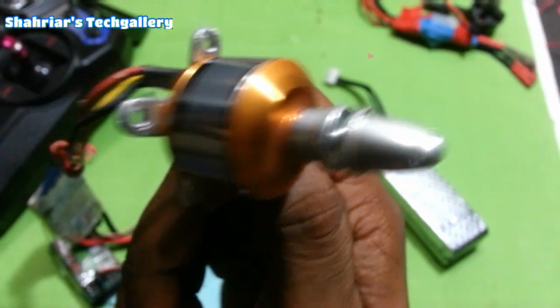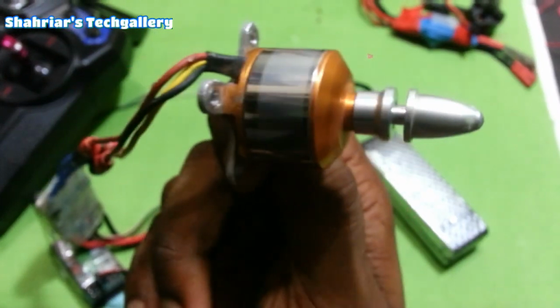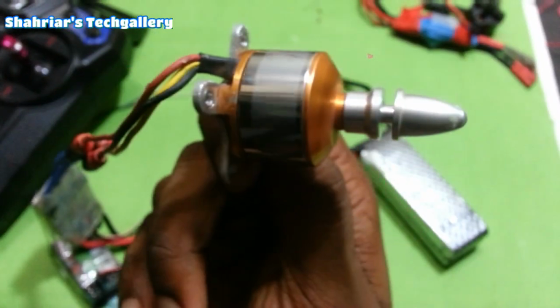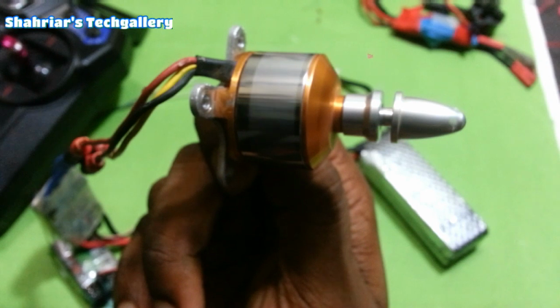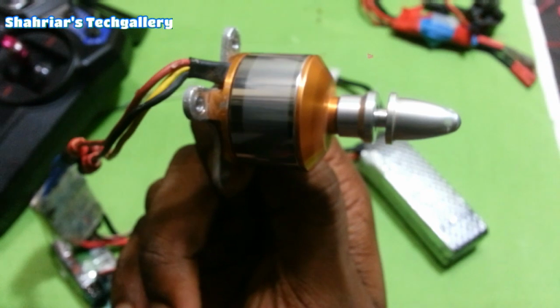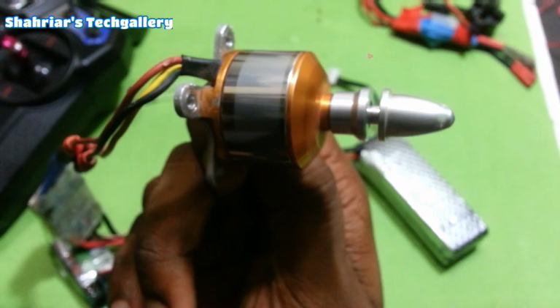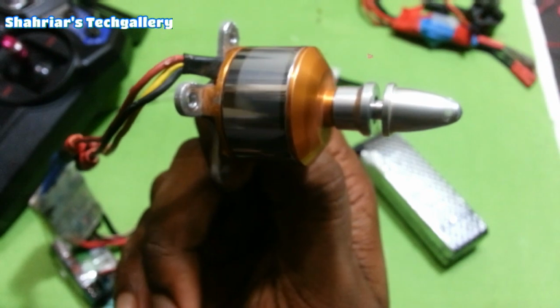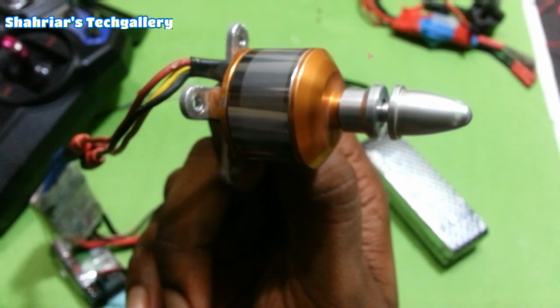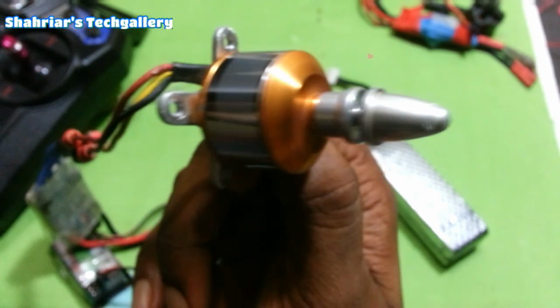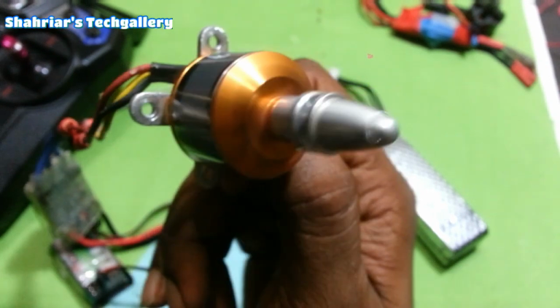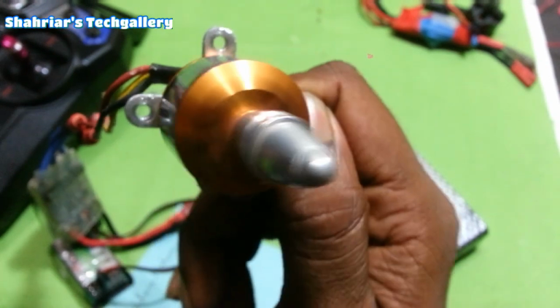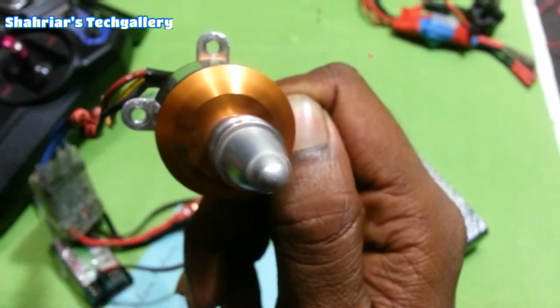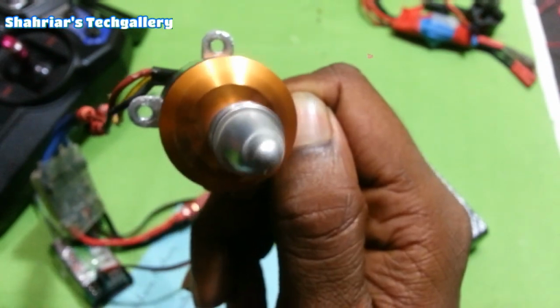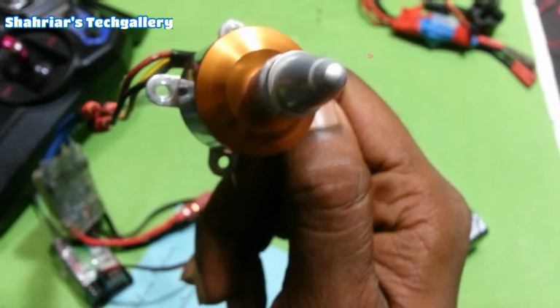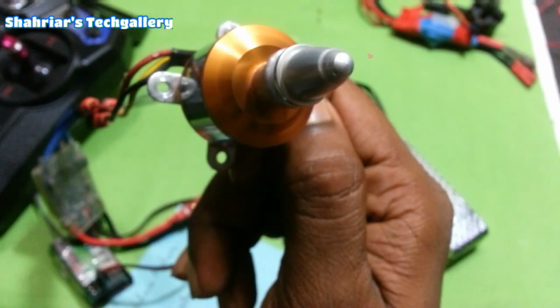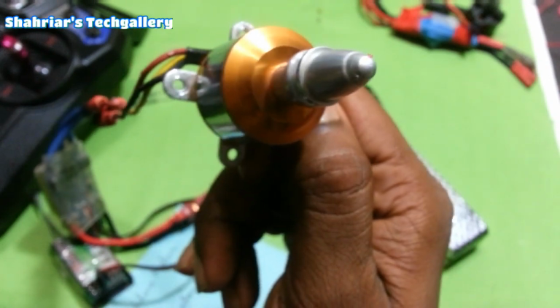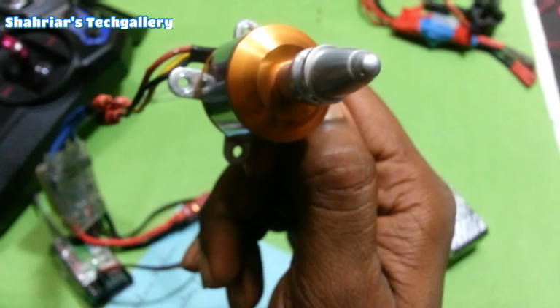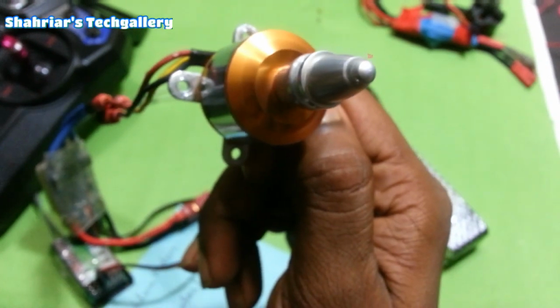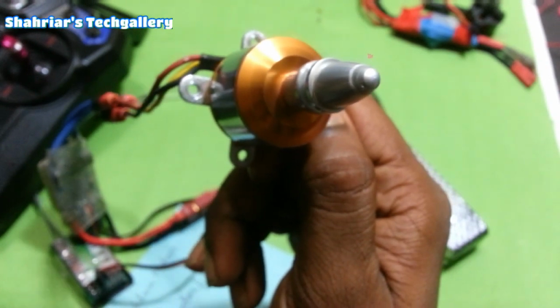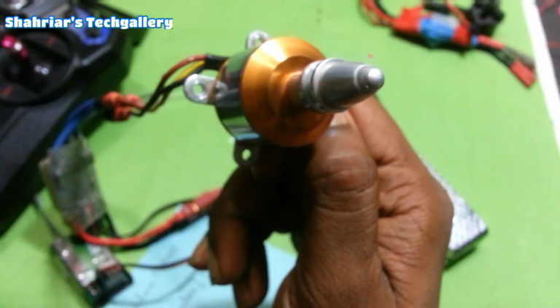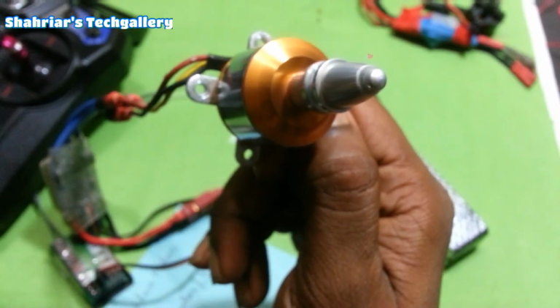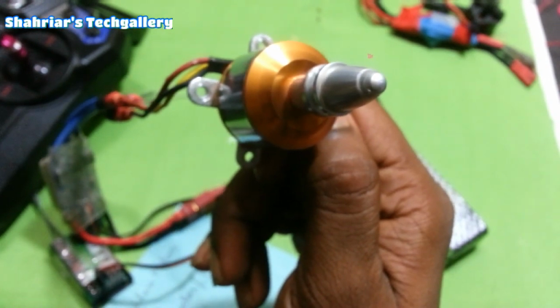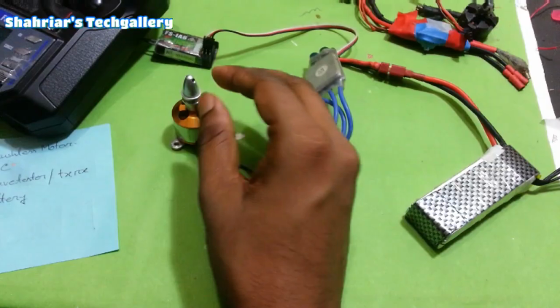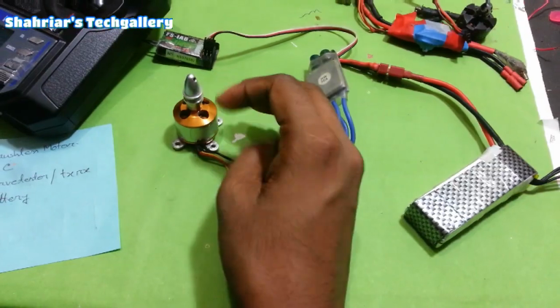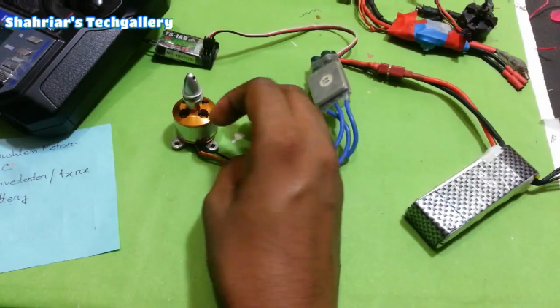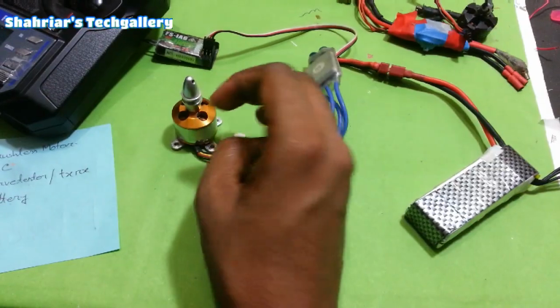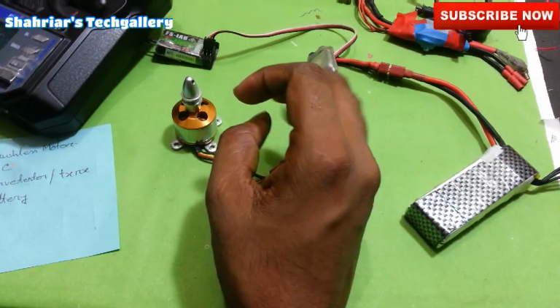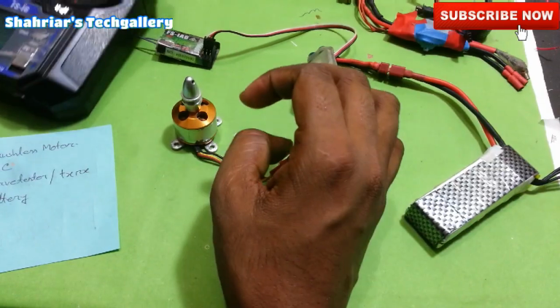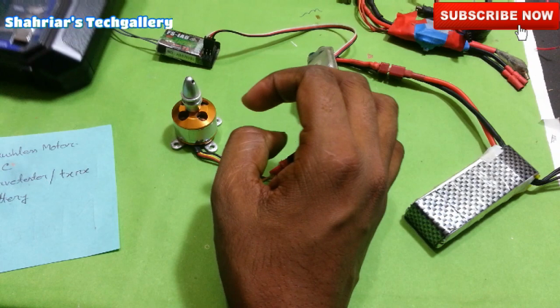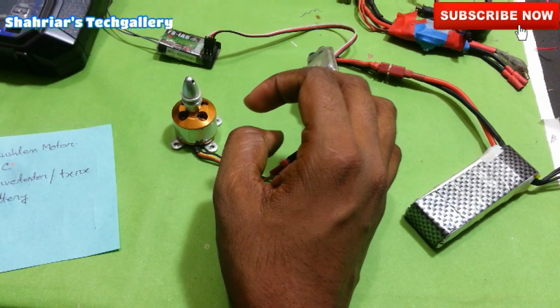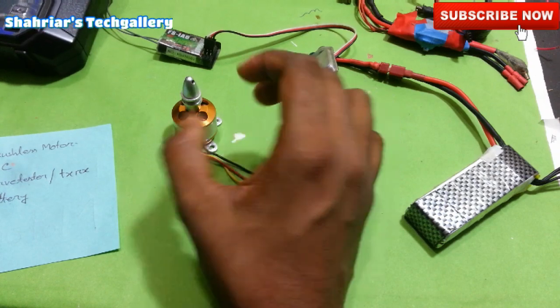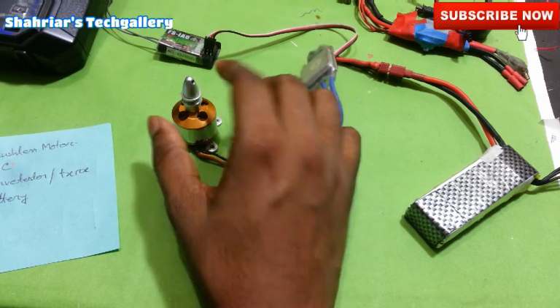This is the name of the motor, which is very important. The motor is very good.